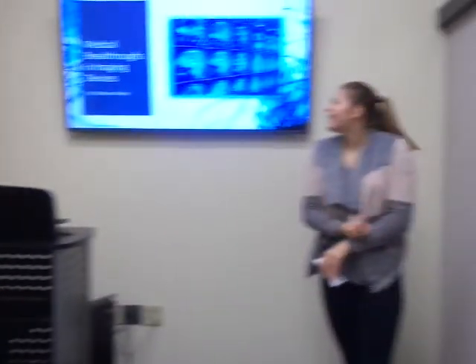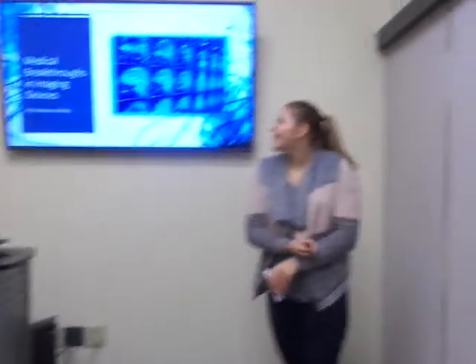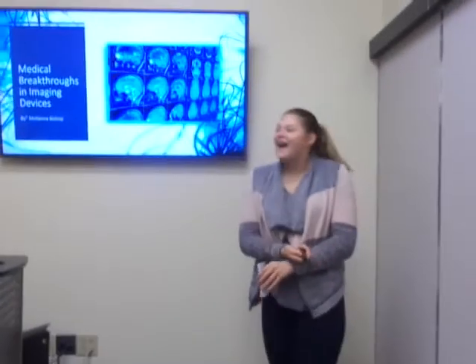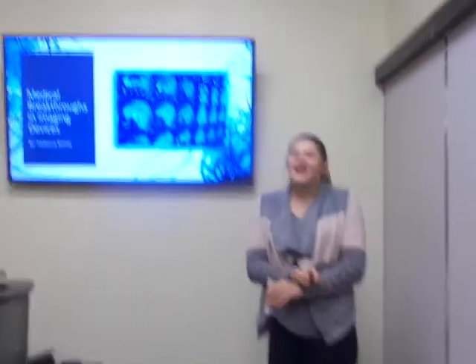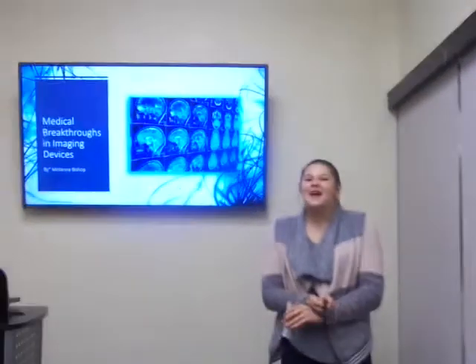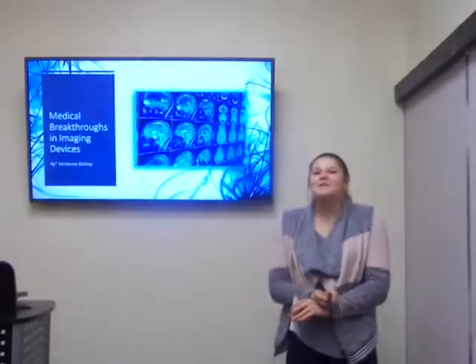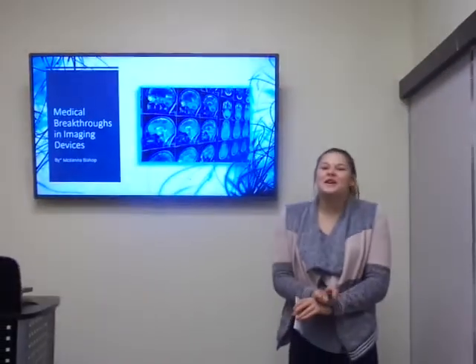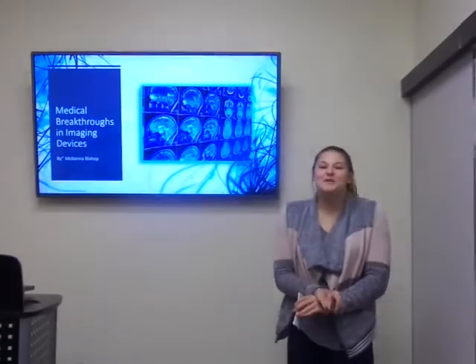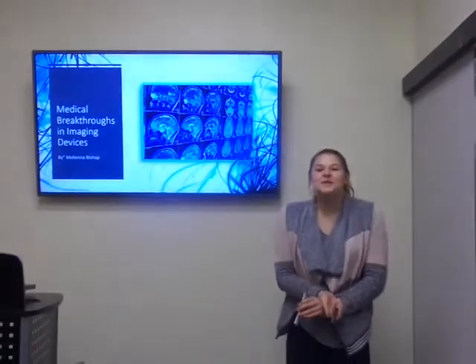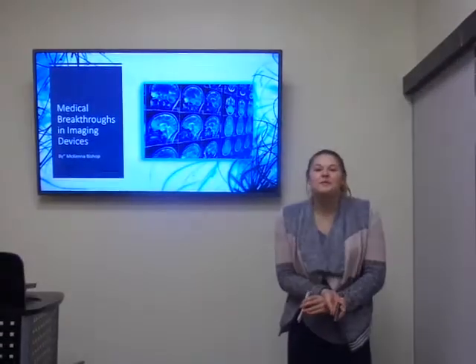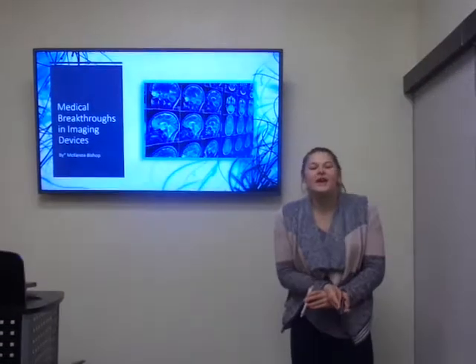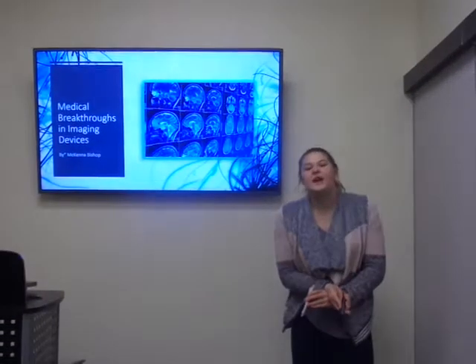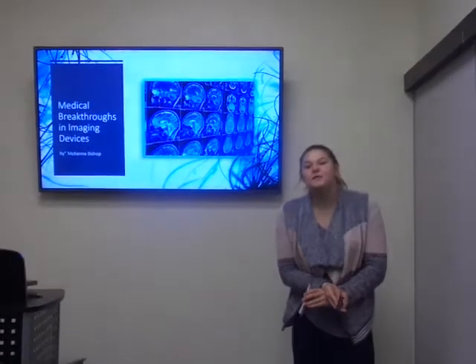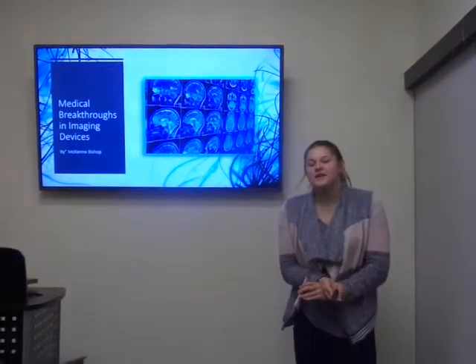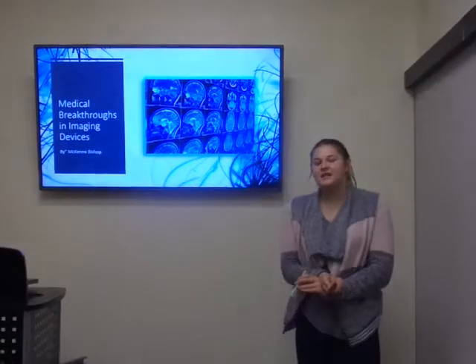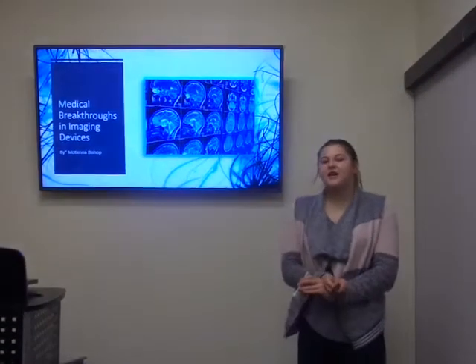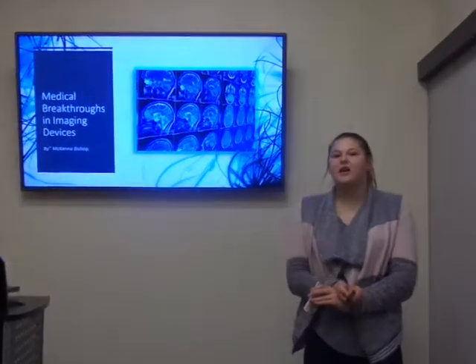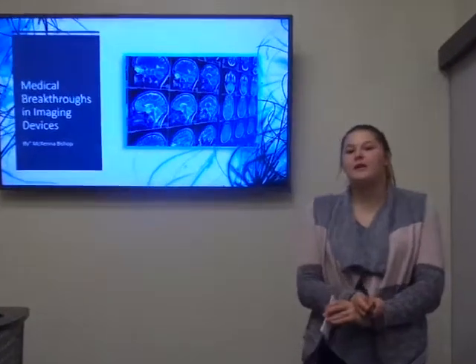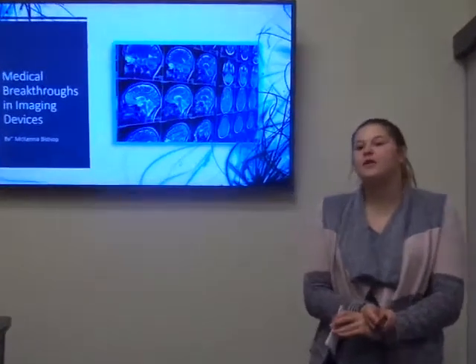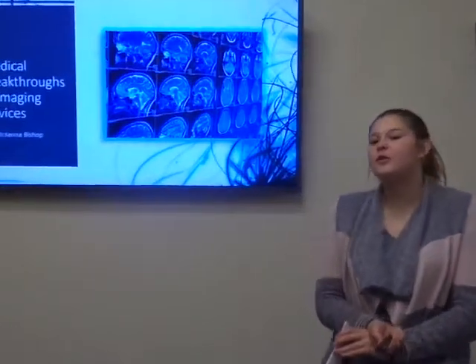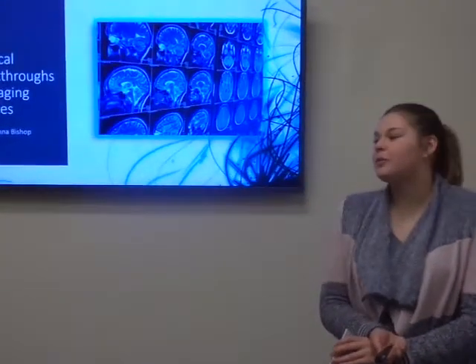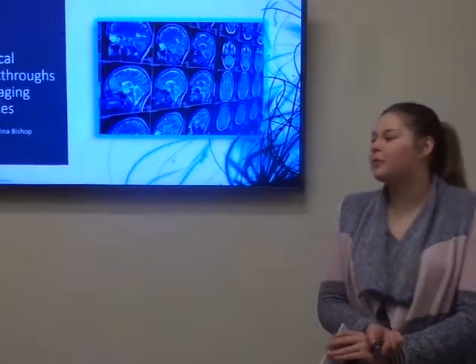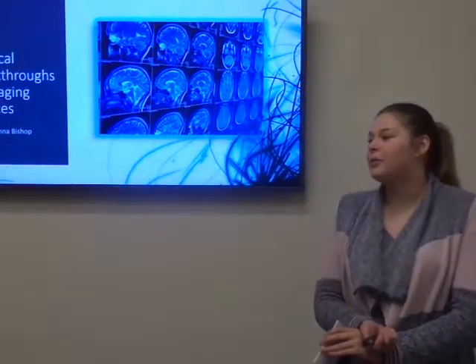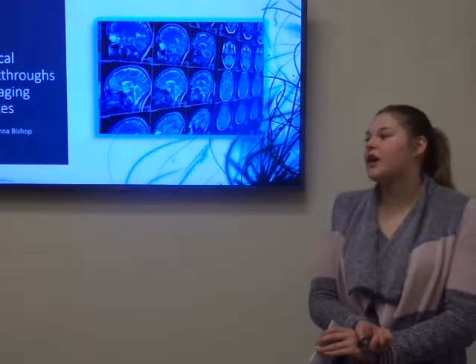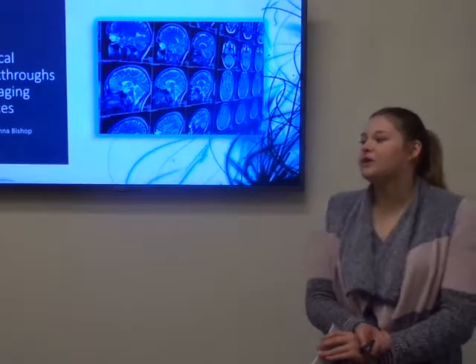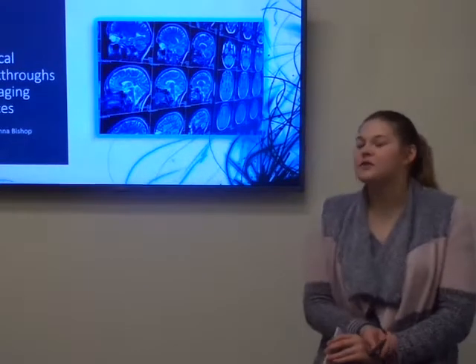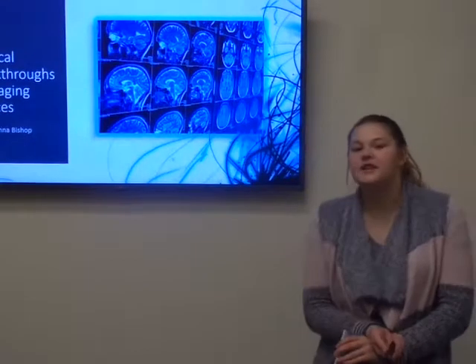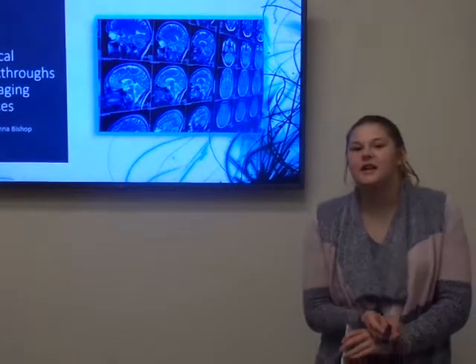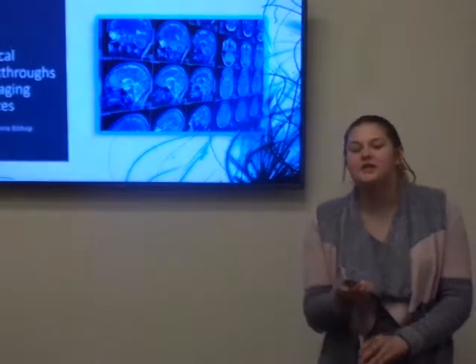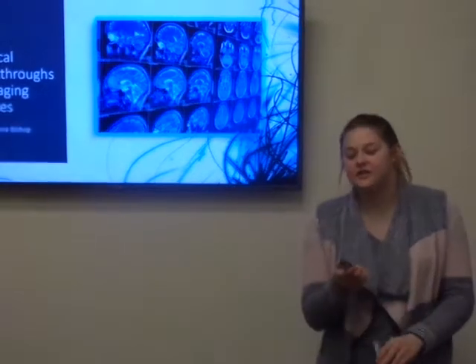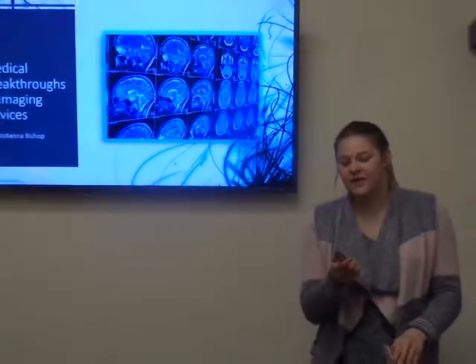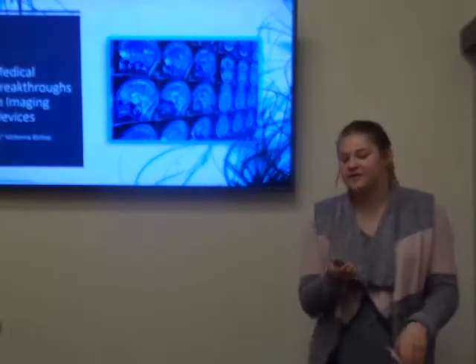Hi, I'm McKenna Bishop and I'm presenting on medical breakthroughs in imaging devices.